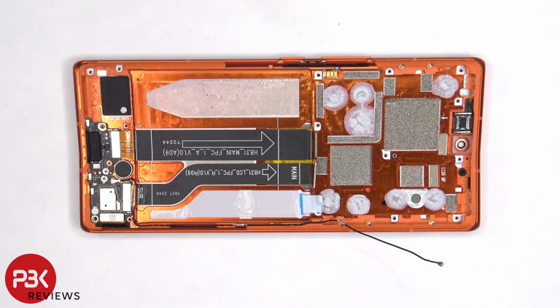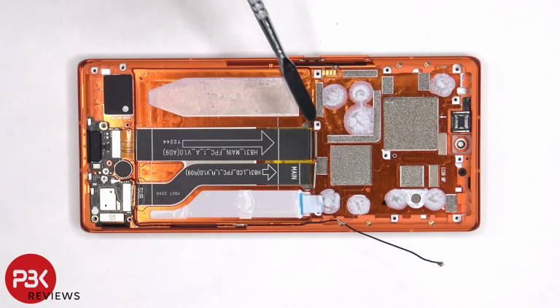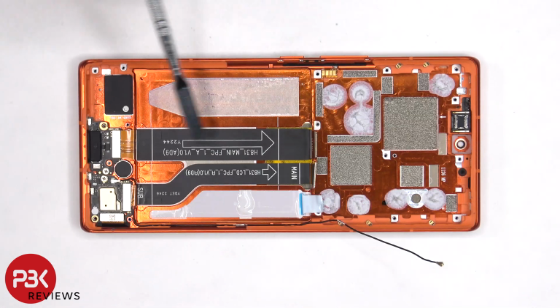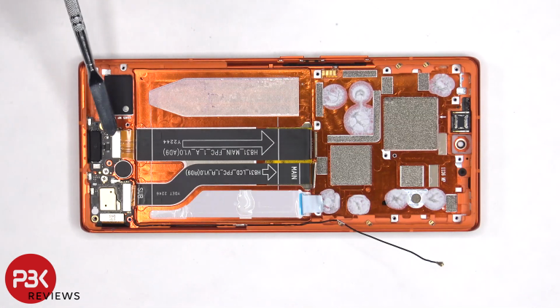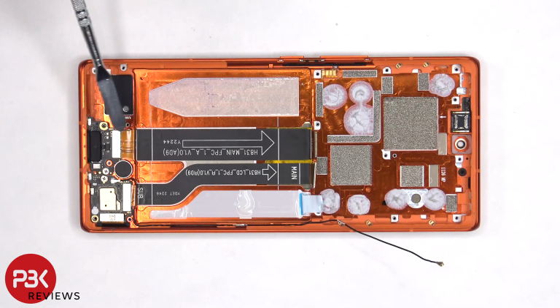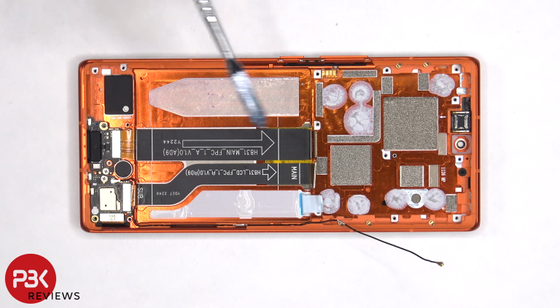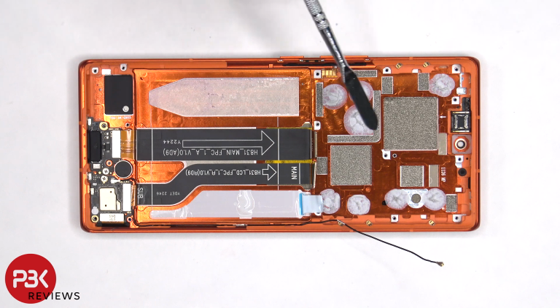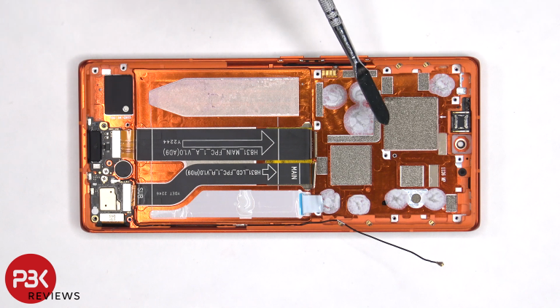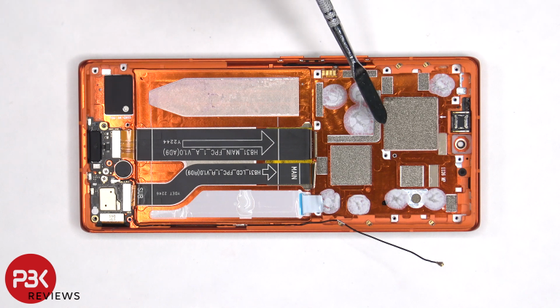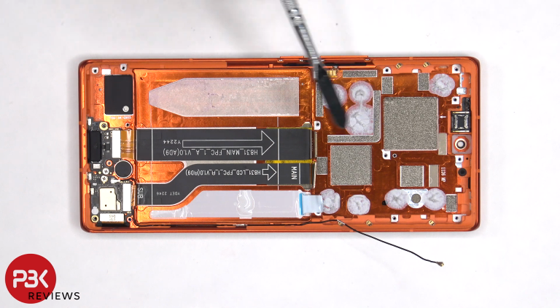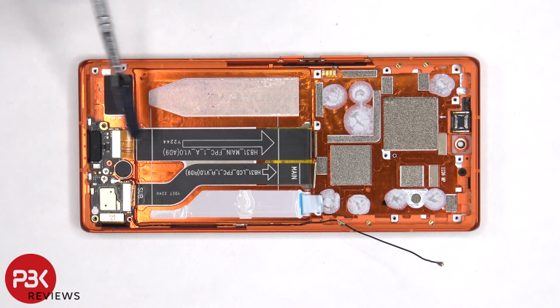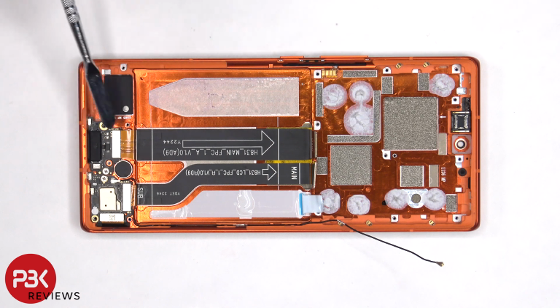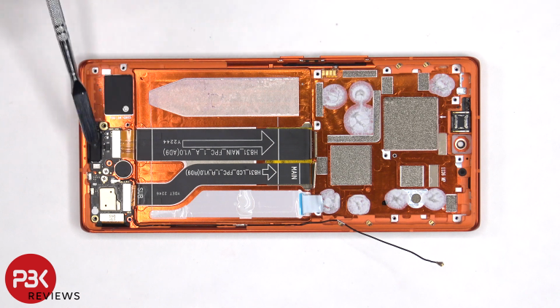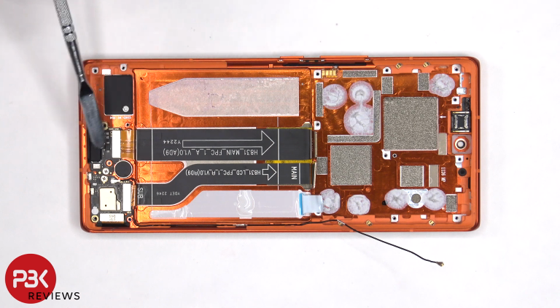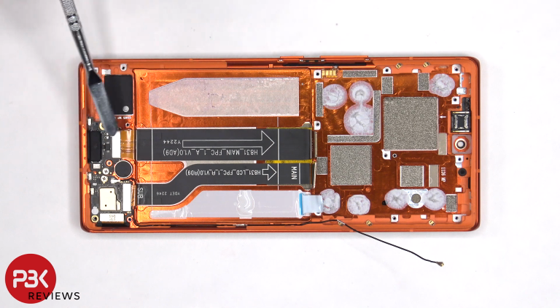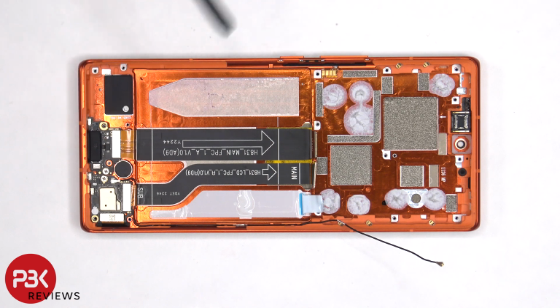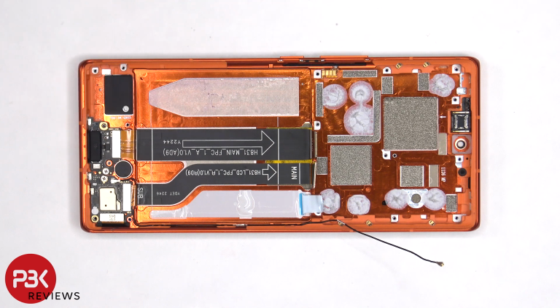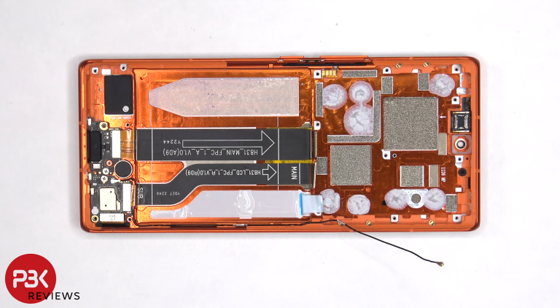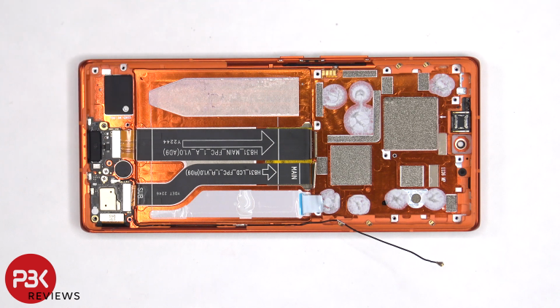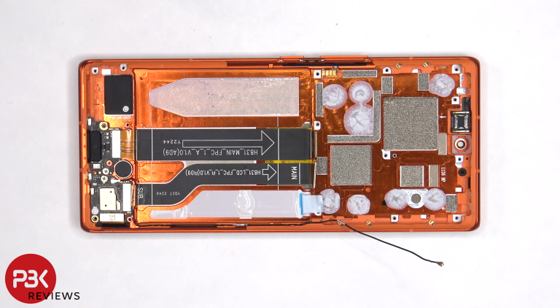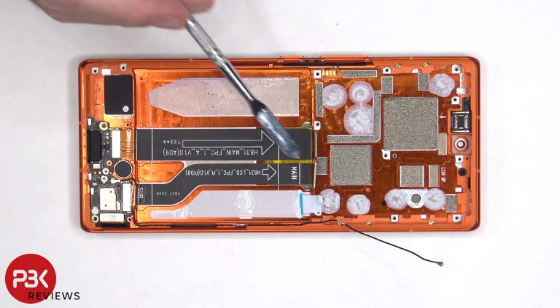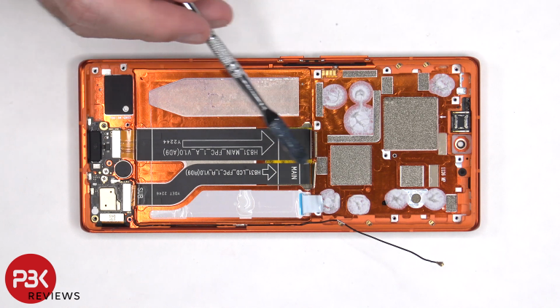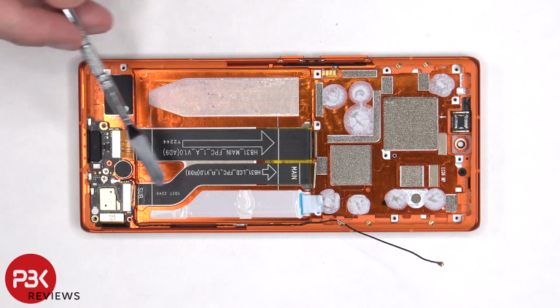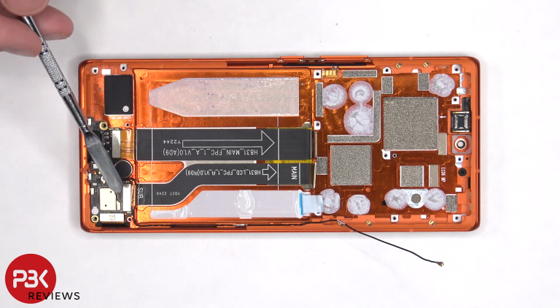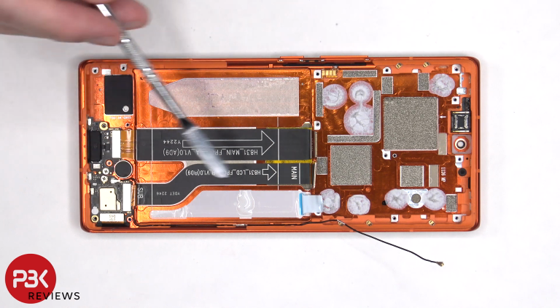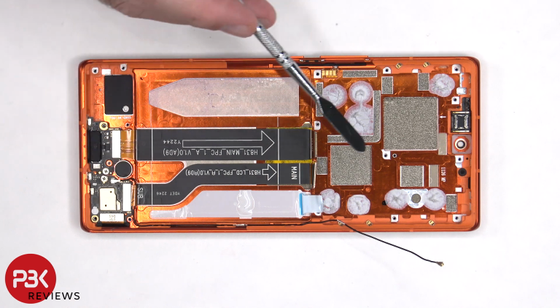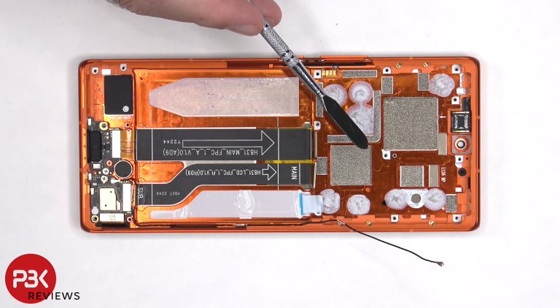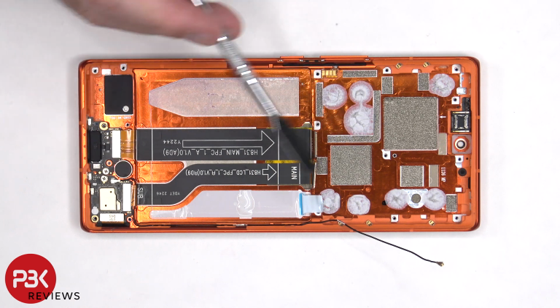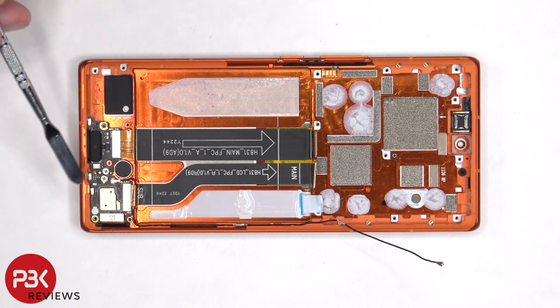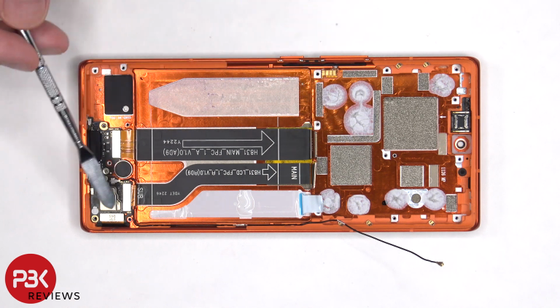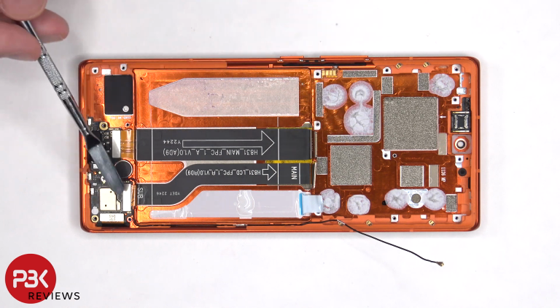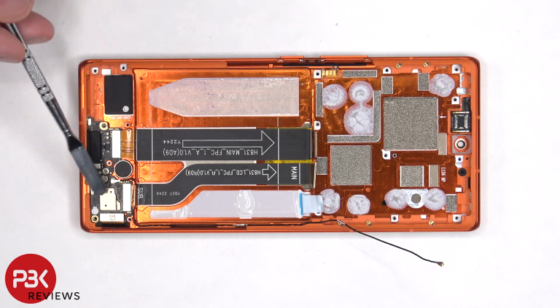This flex cable connects the main board to the charger port board, and this flex cable connects the main board to the sub board.